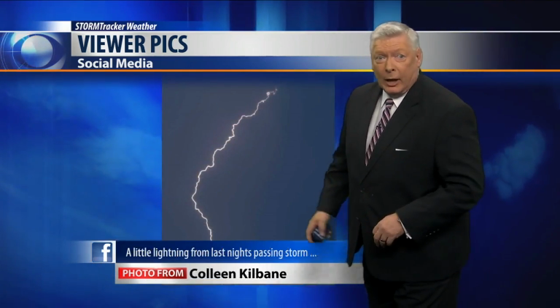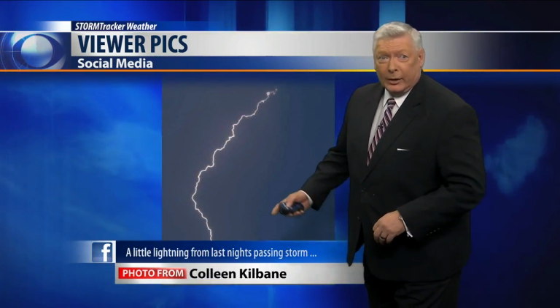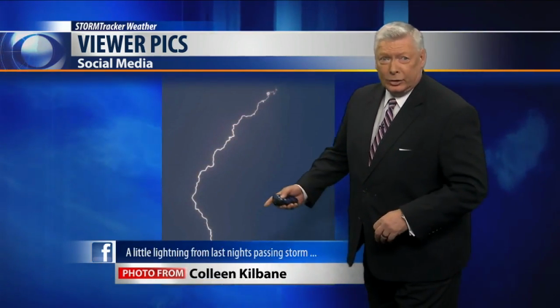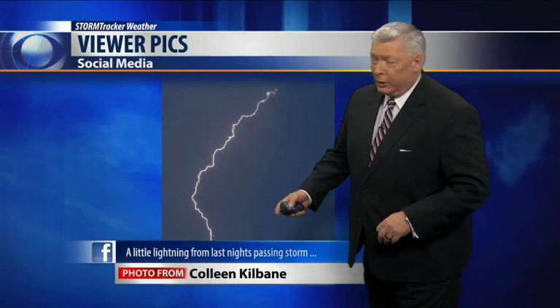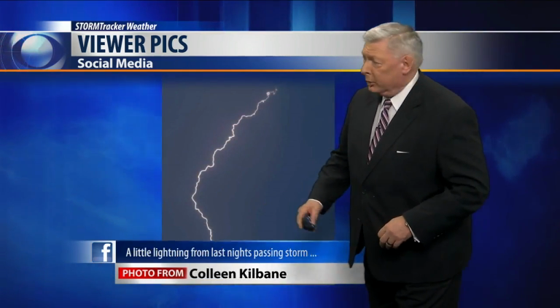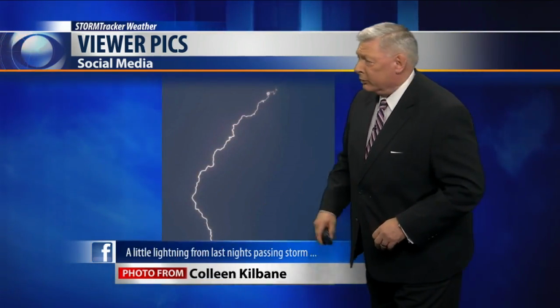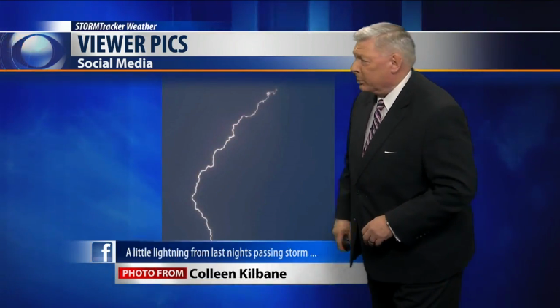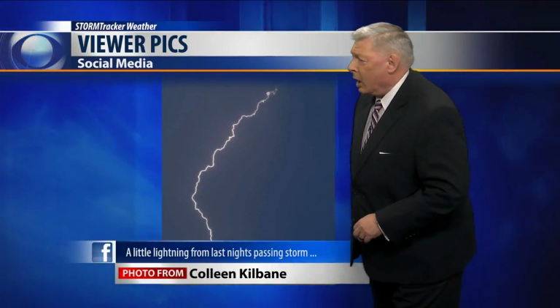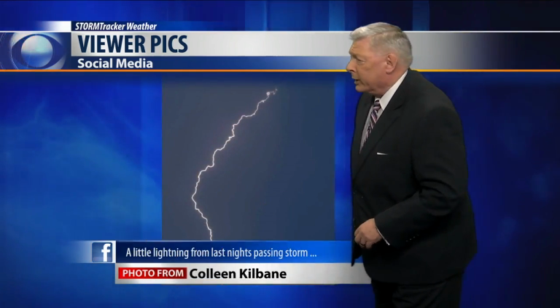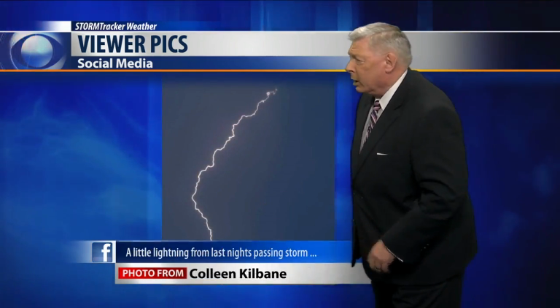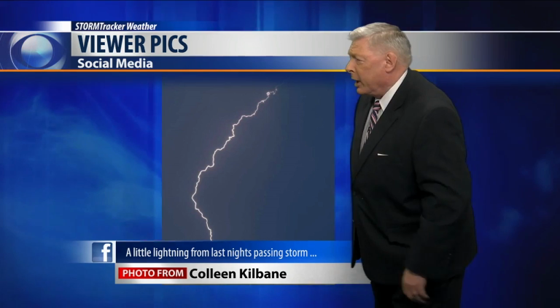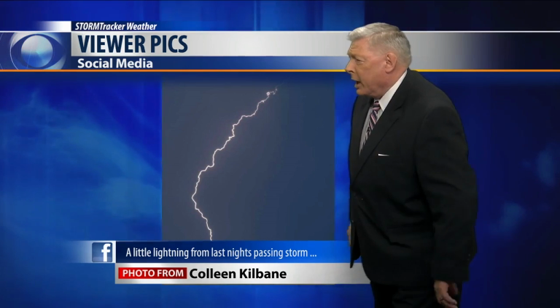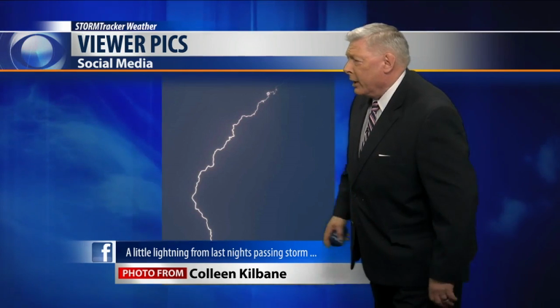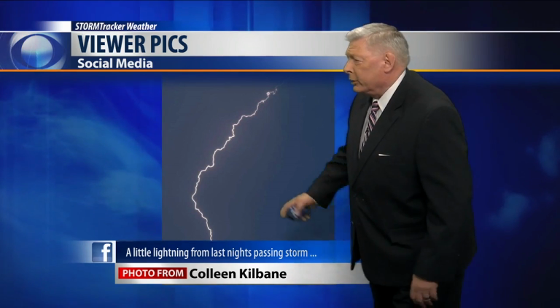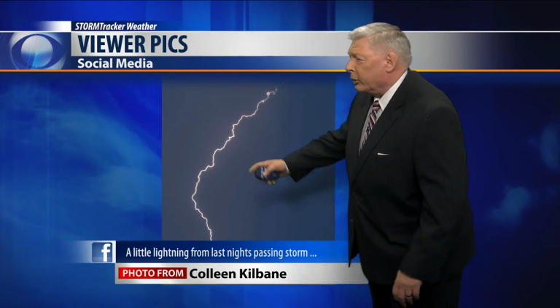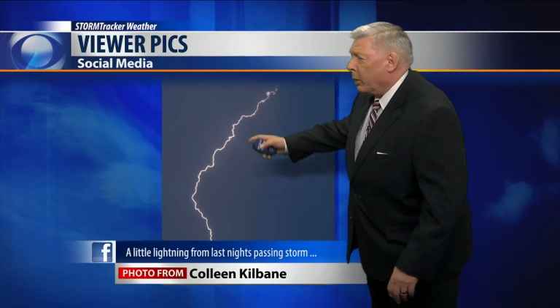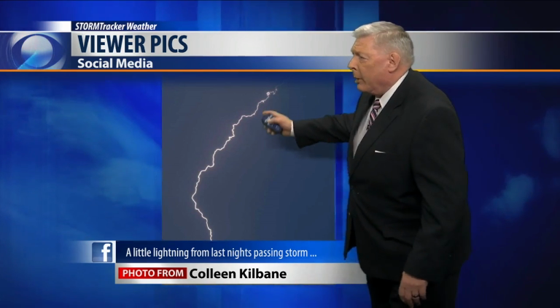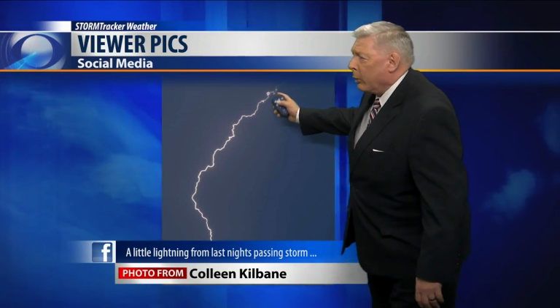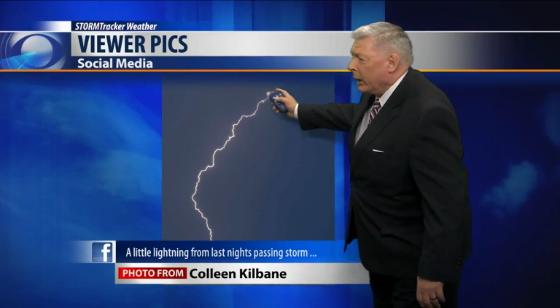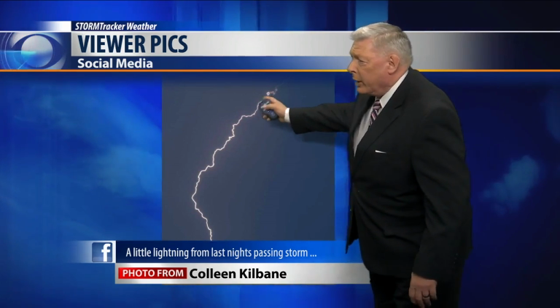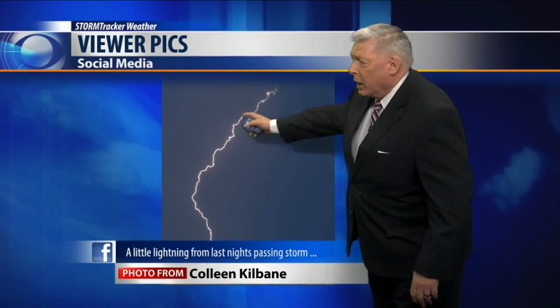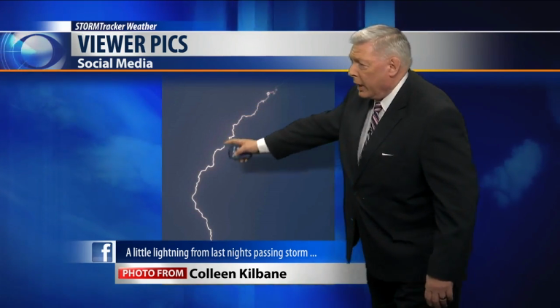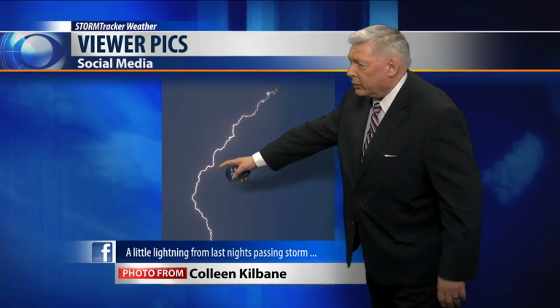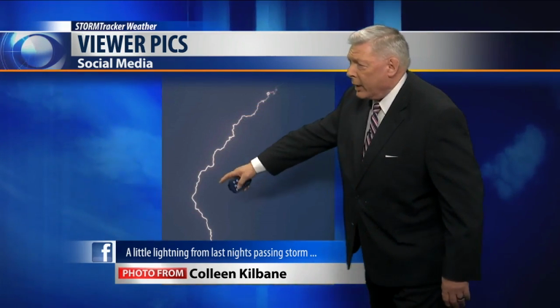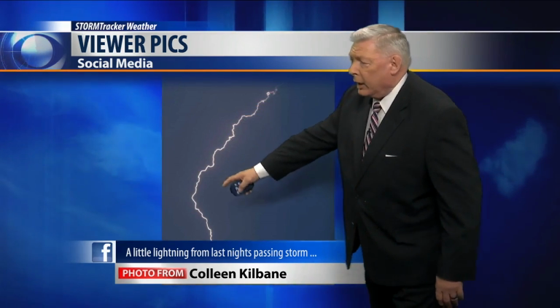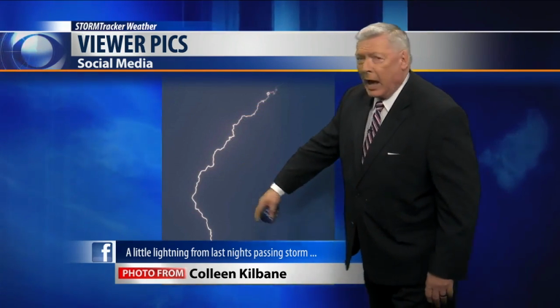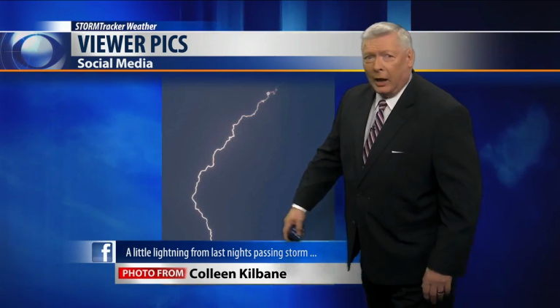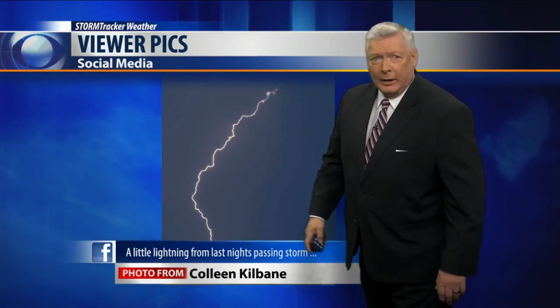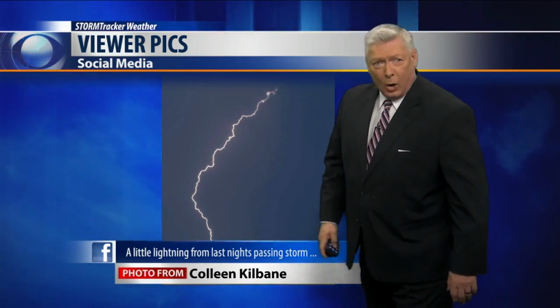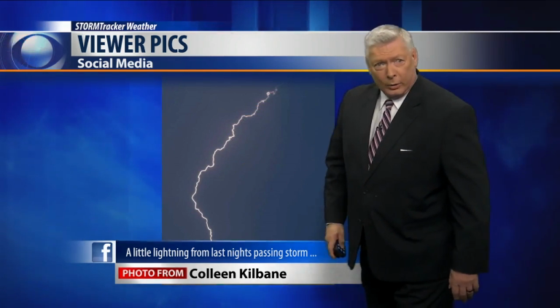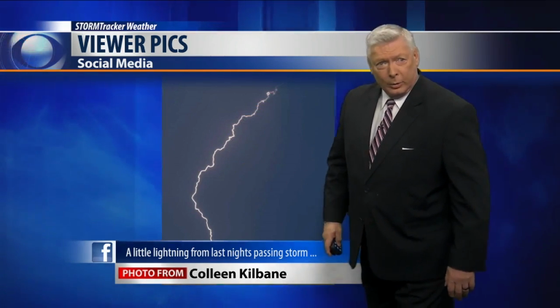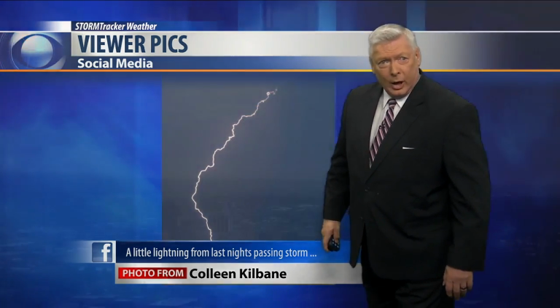I like this shot too. This is from Colleen Kilbane, also by Red Lodge. Last night it had a lot of lightning going through there.